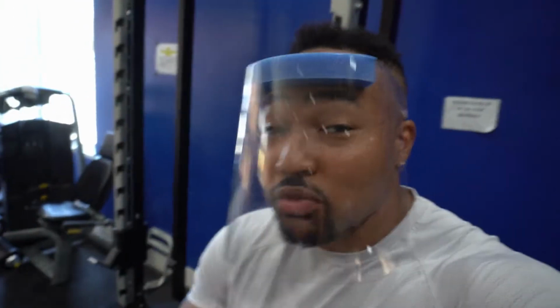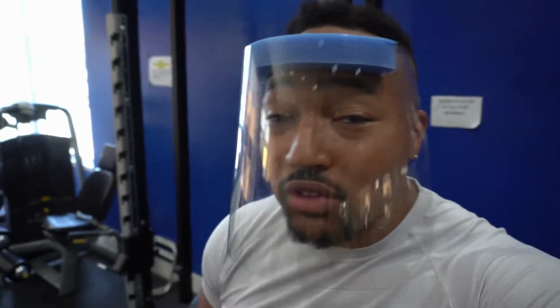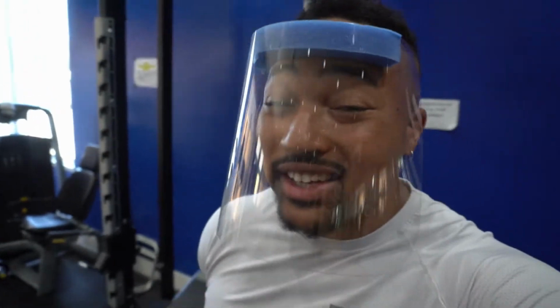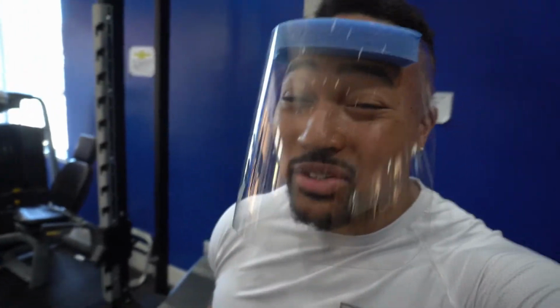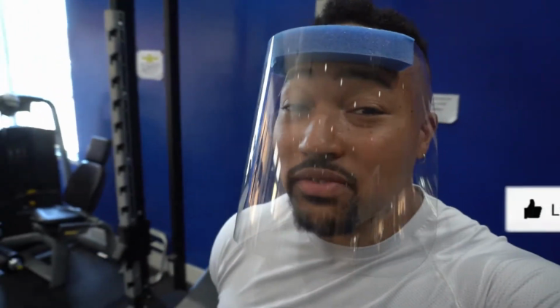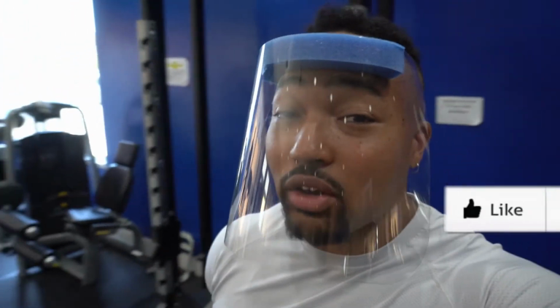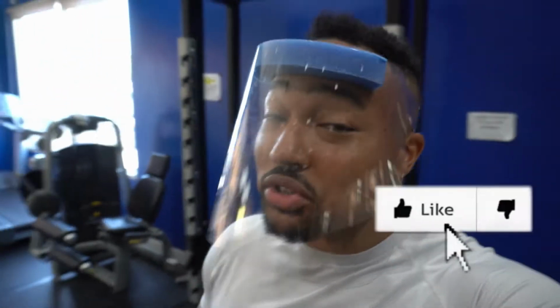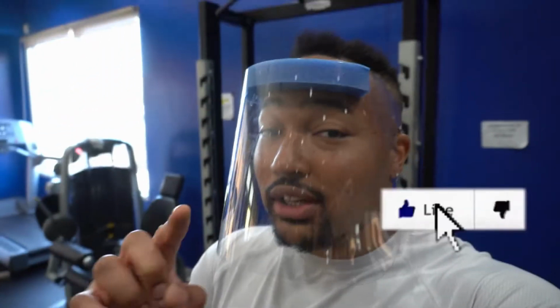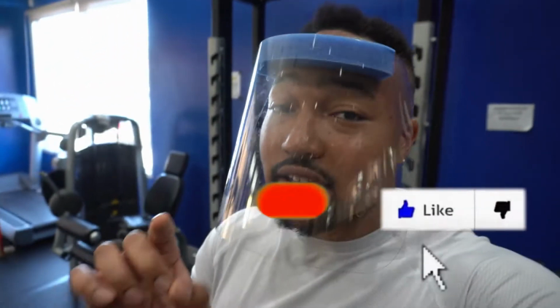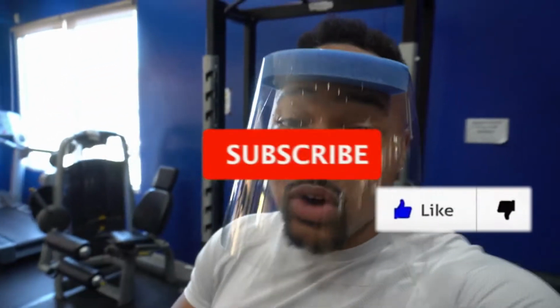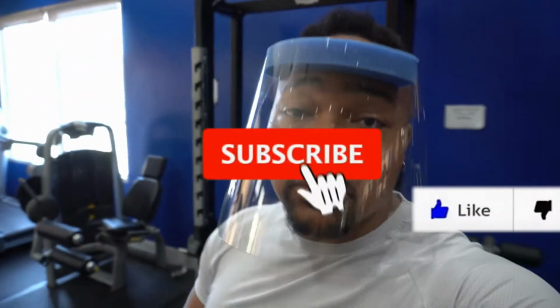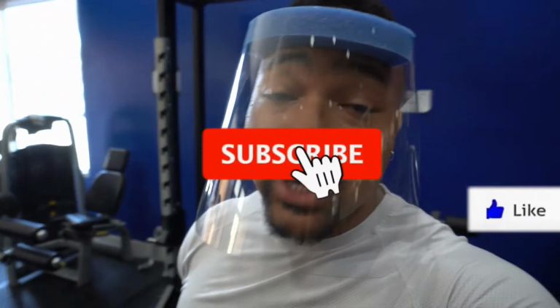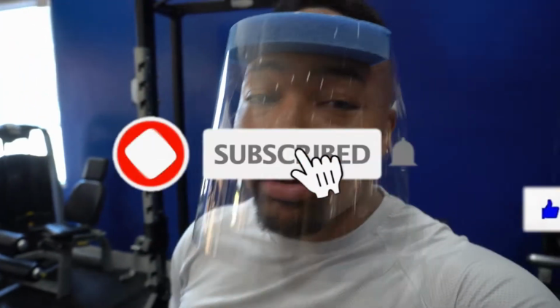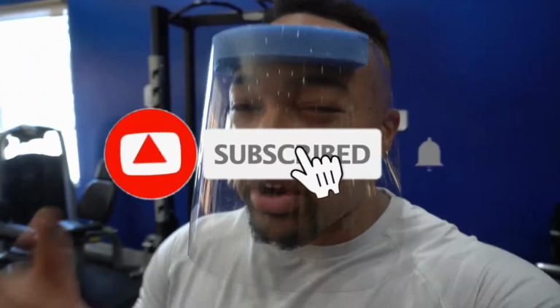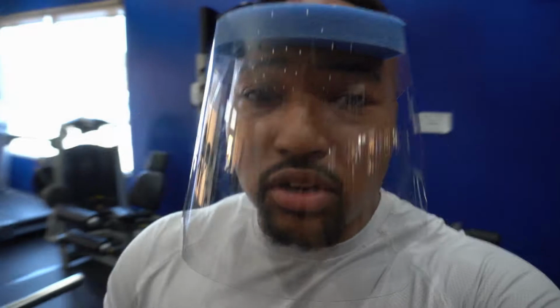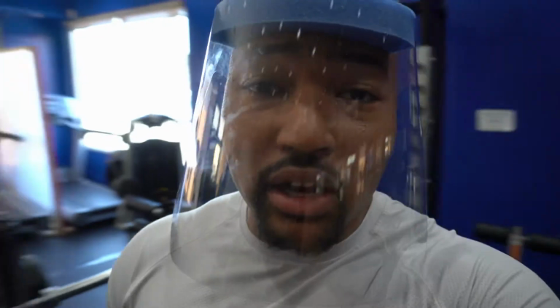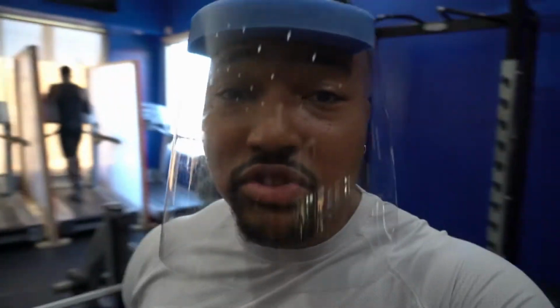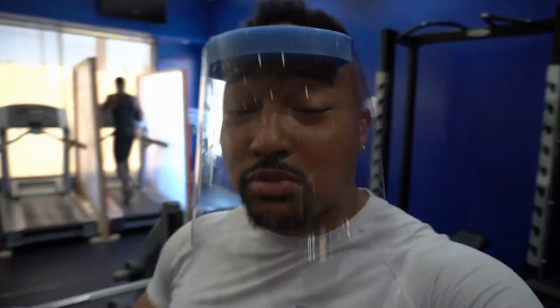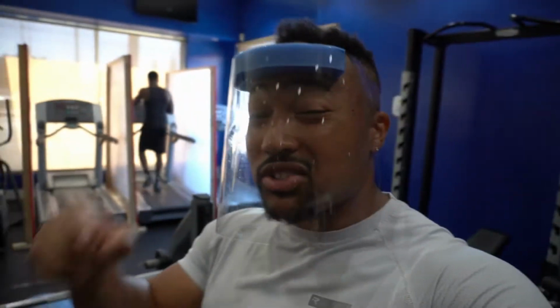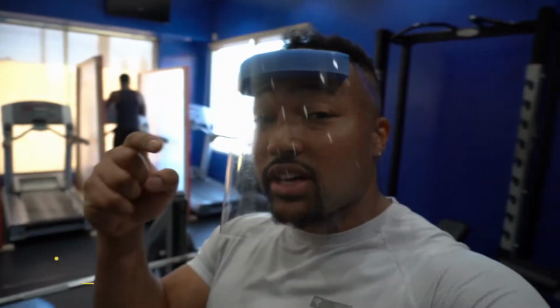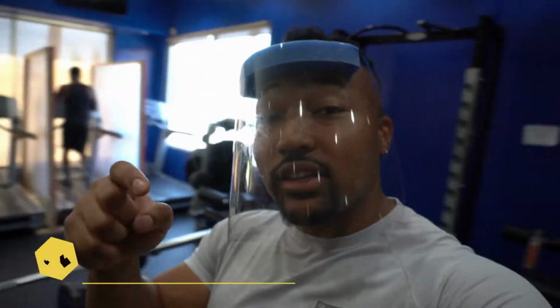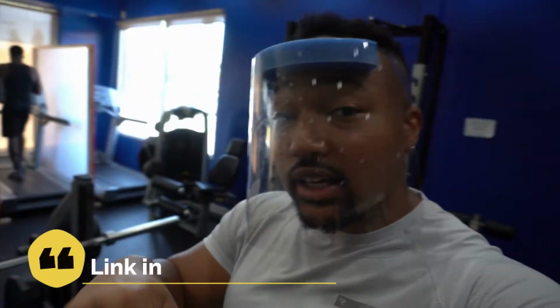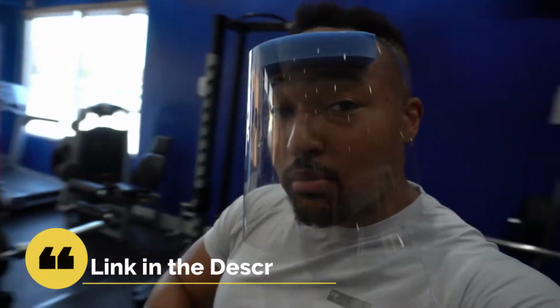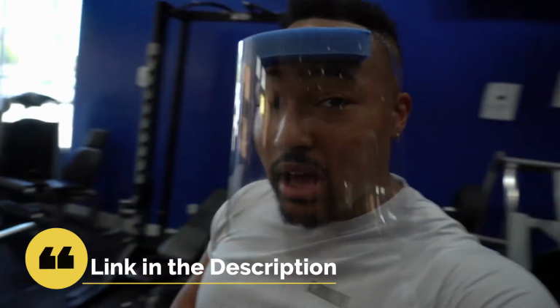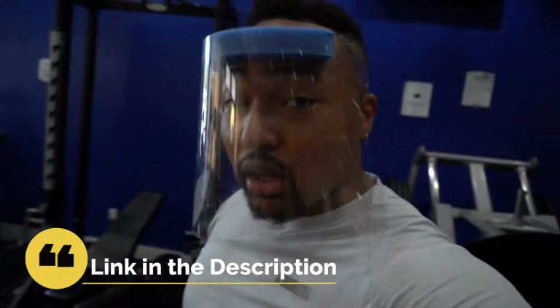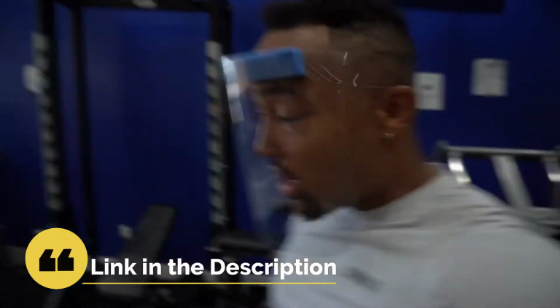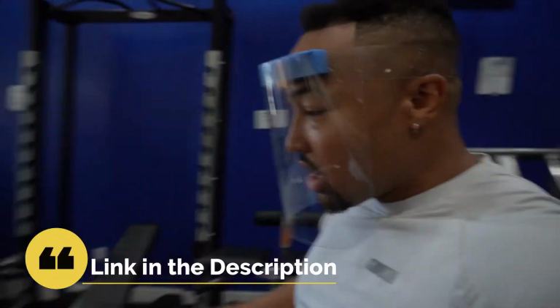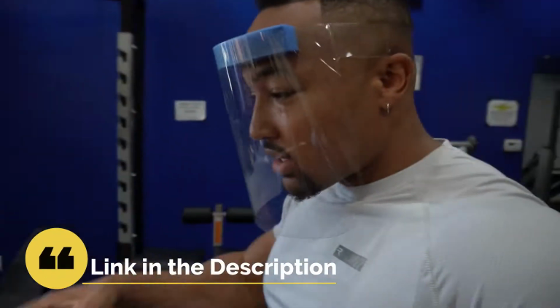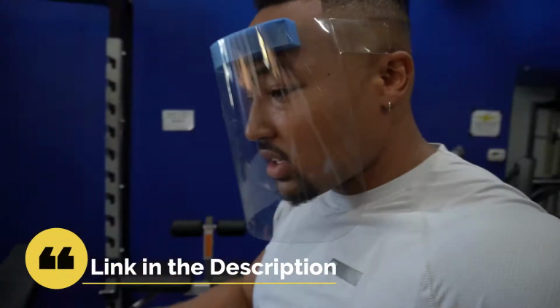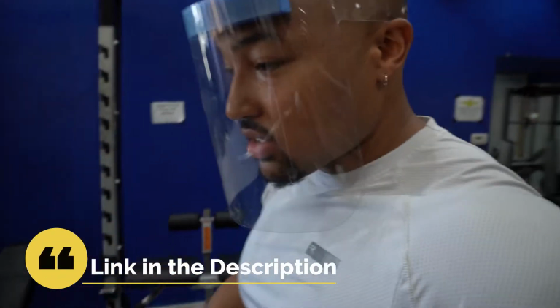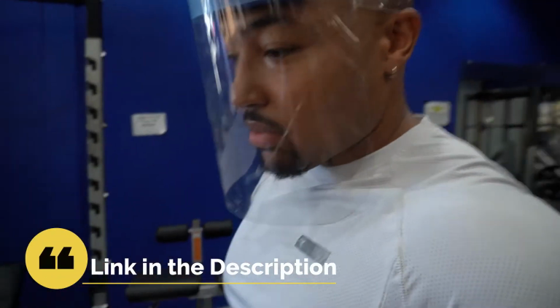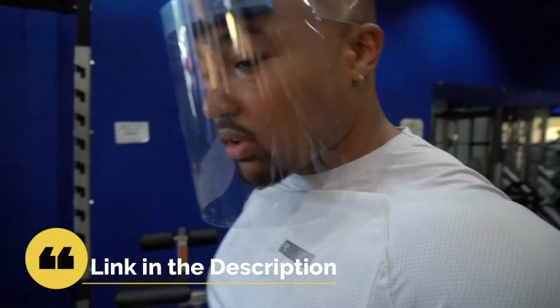Before I even get into this video, be sure to like and subscribe to the channel. If you're interested in my coaching service, be sure to hit the link in the bio below. Let's get into this topic.